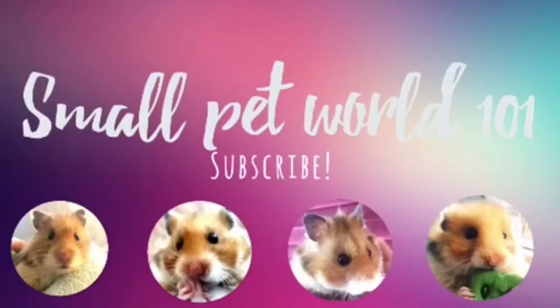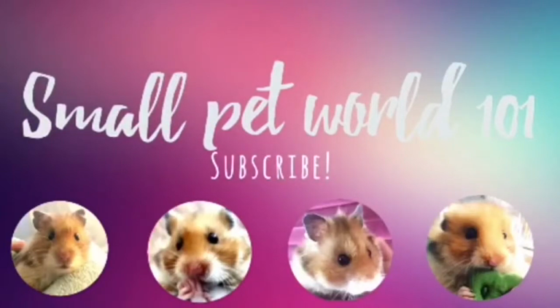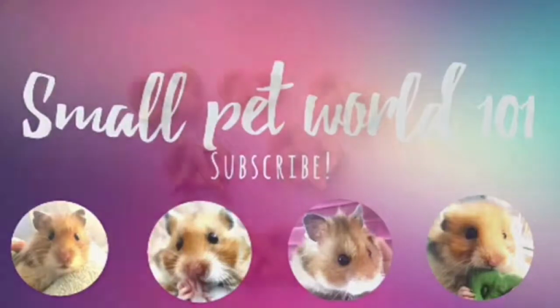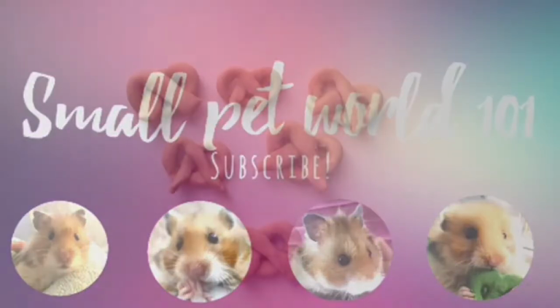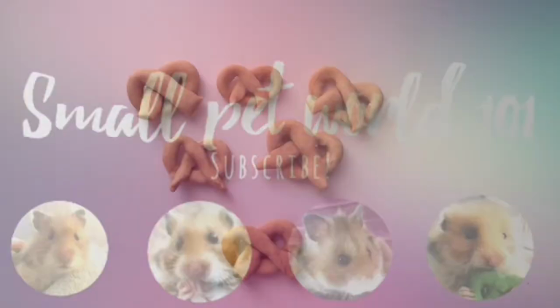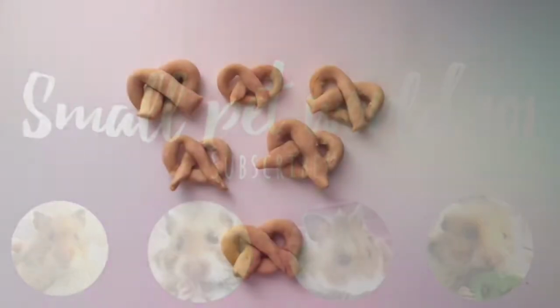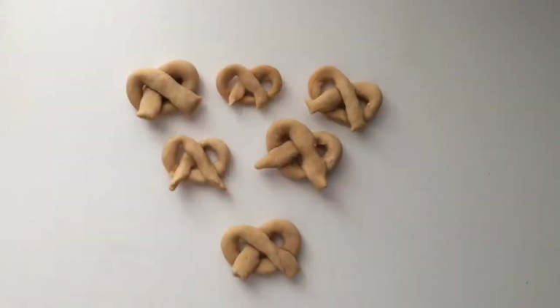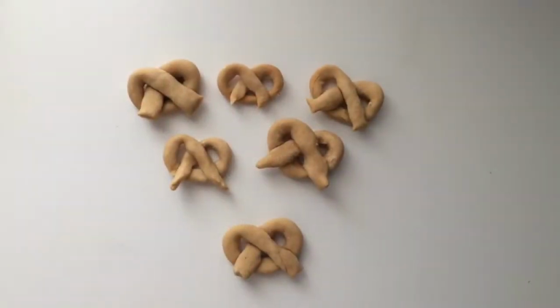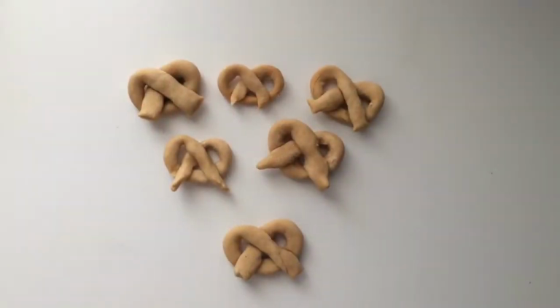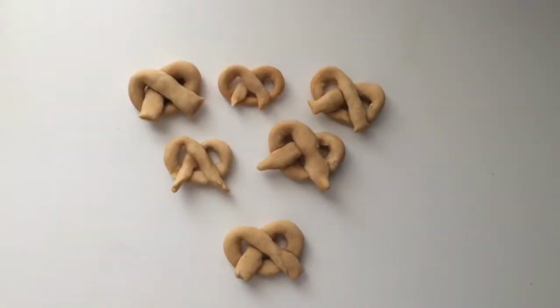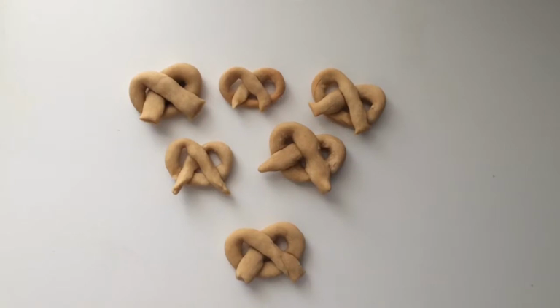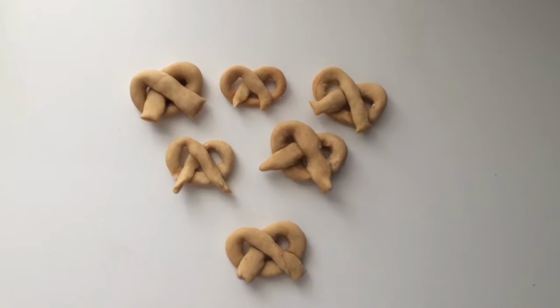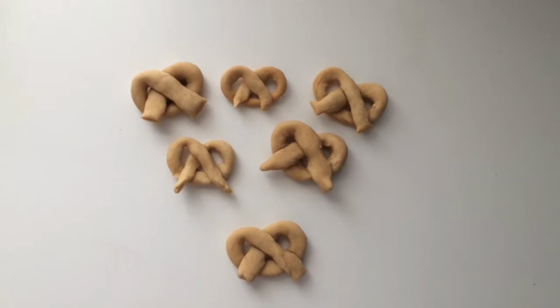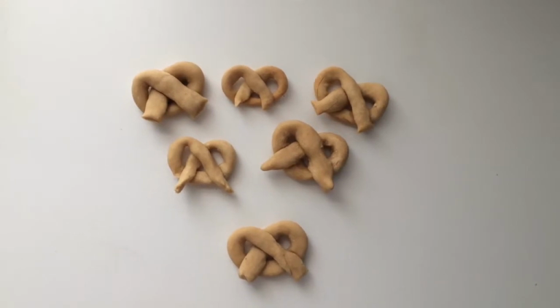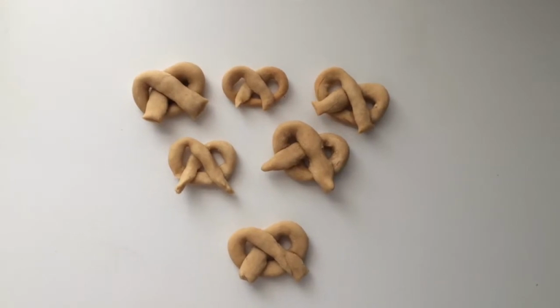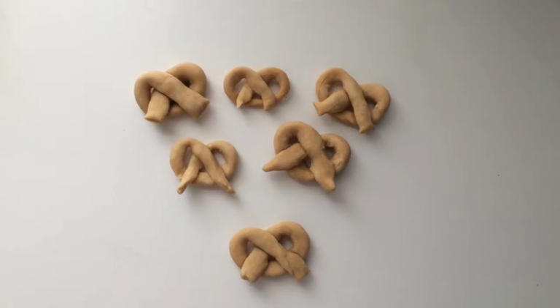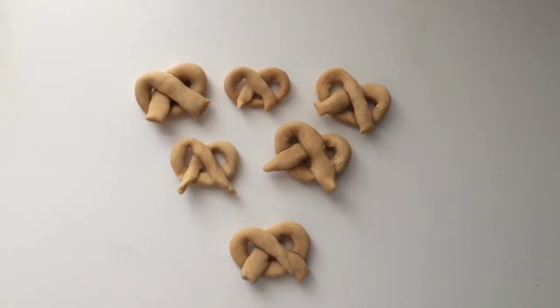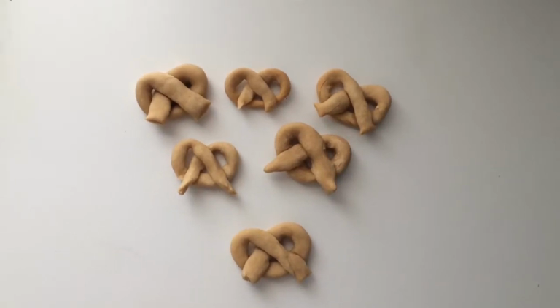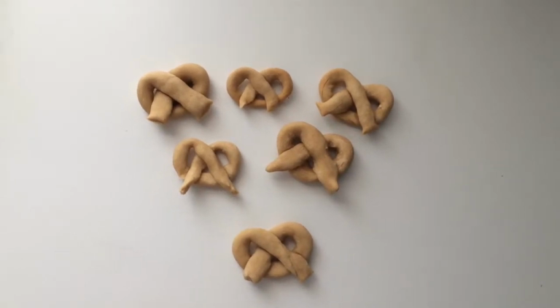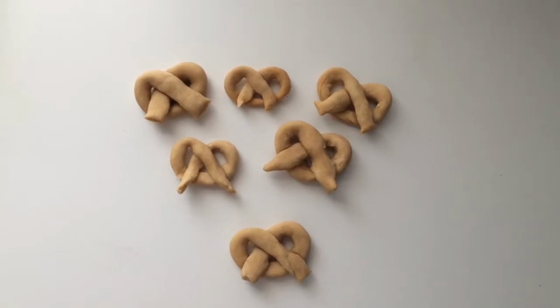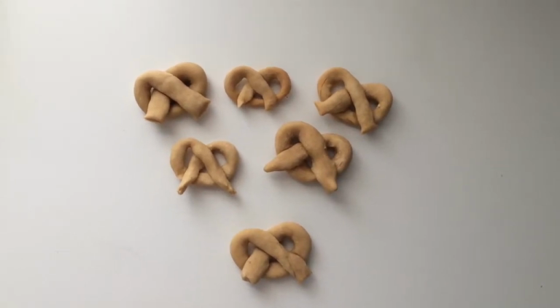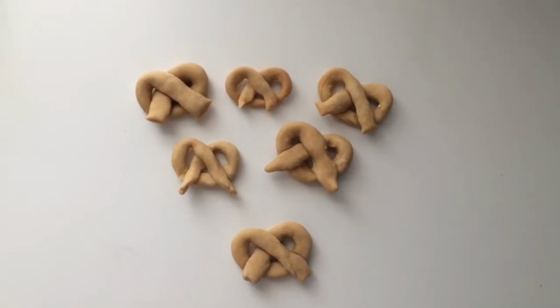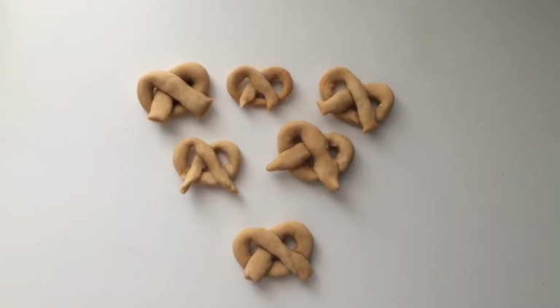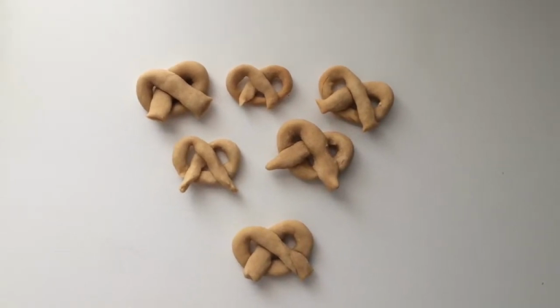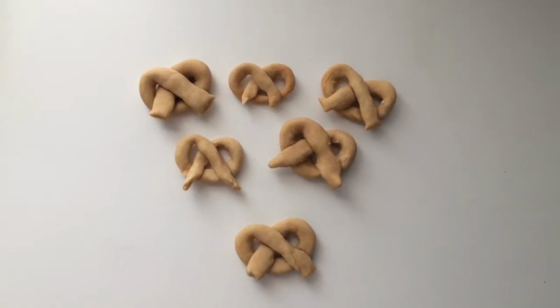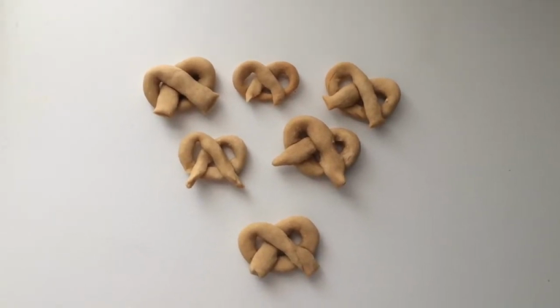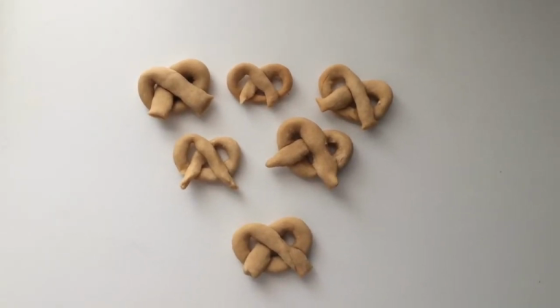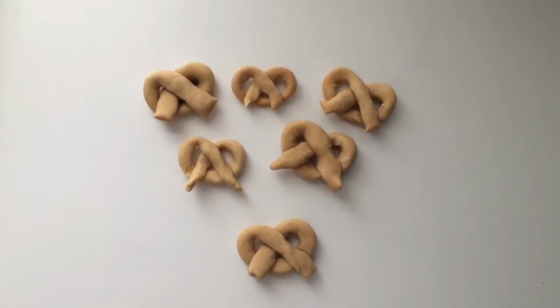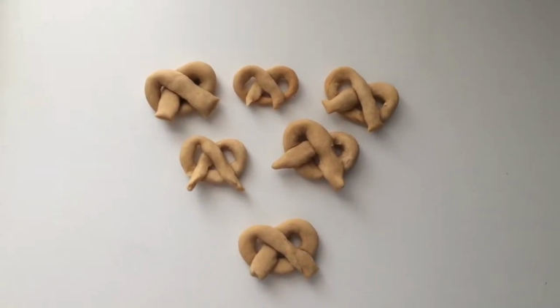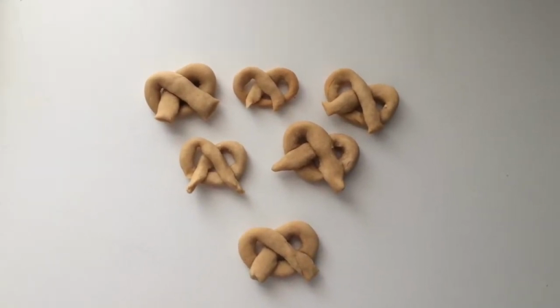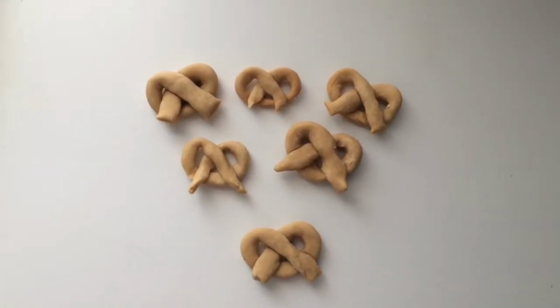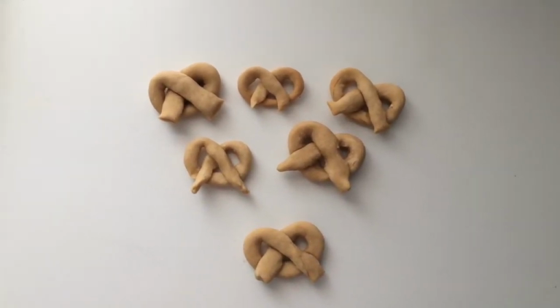Hey guys, welcome back. Today I'm going to be showing you how to make these hamster pretzels, so let's get started.